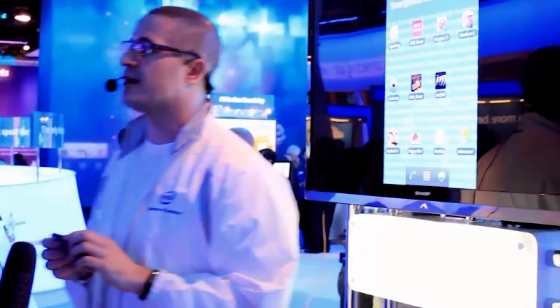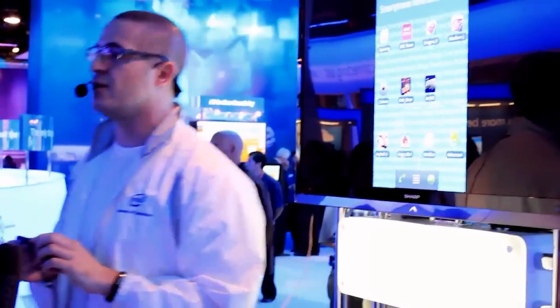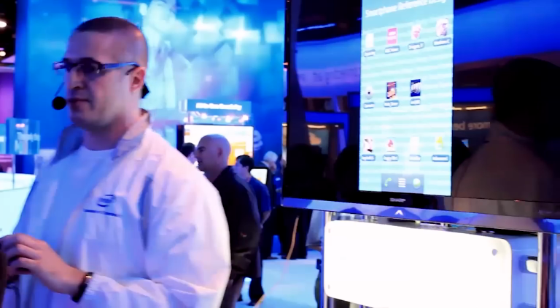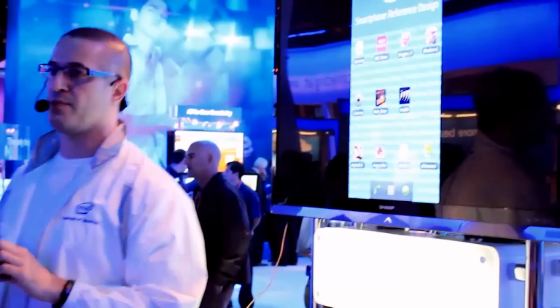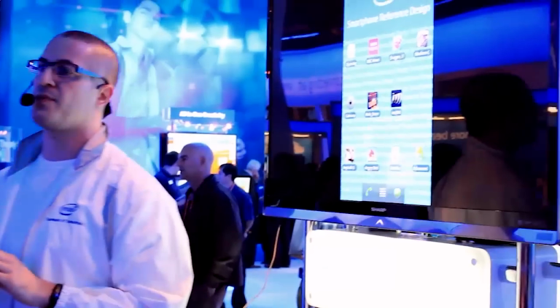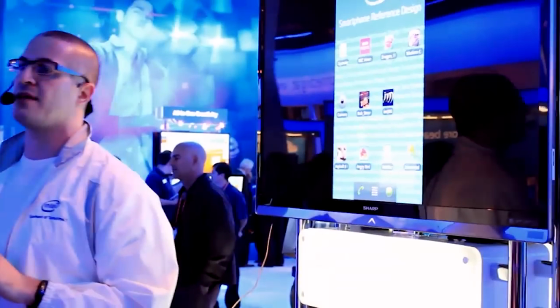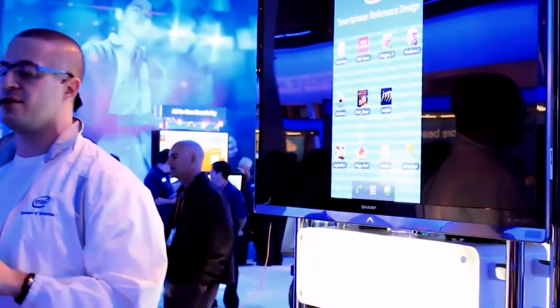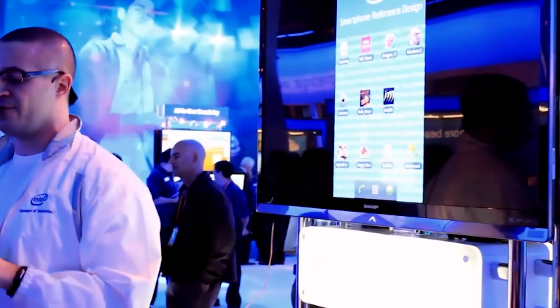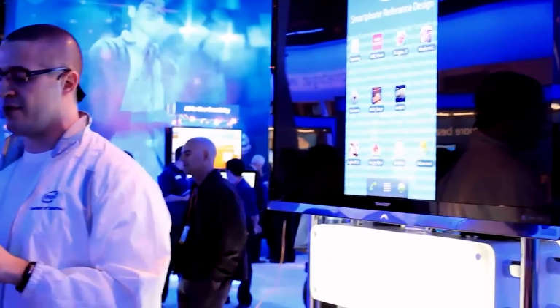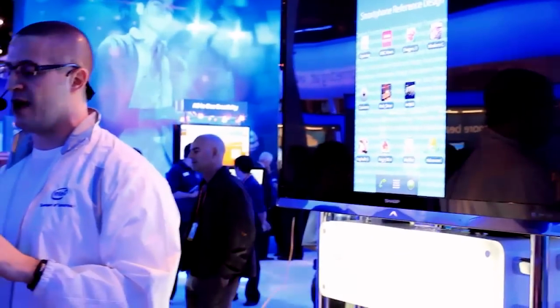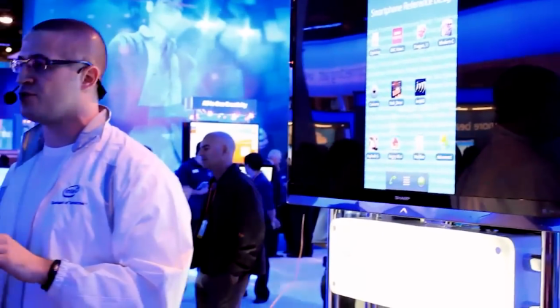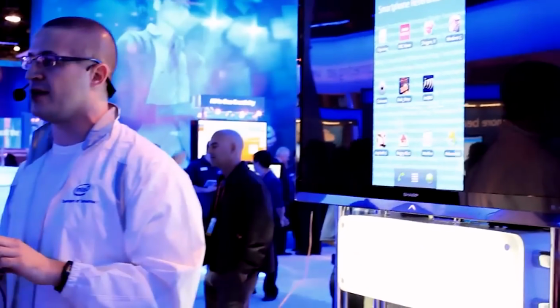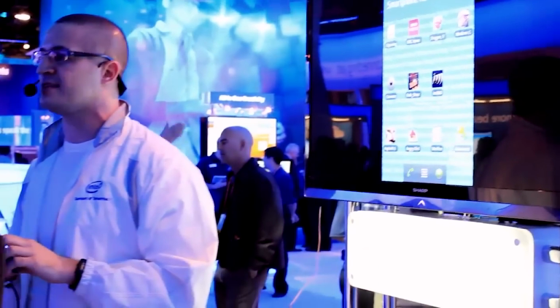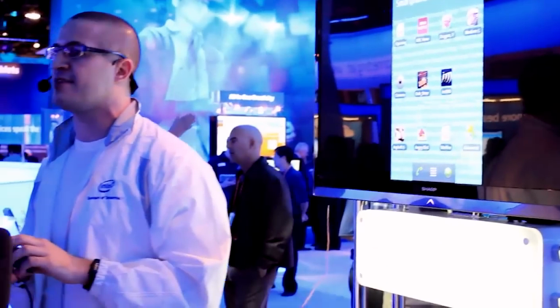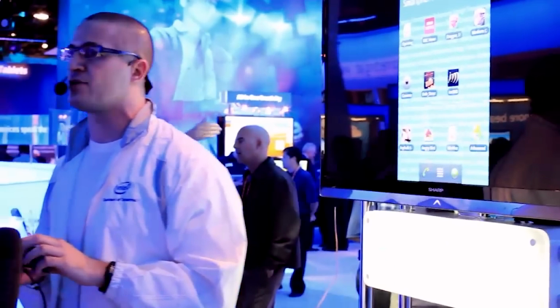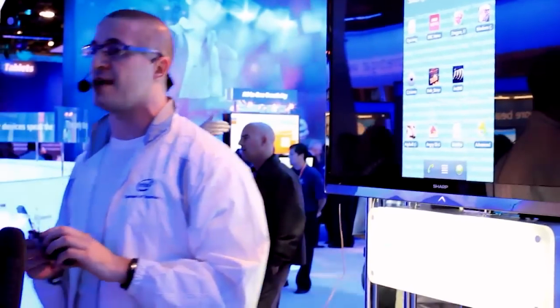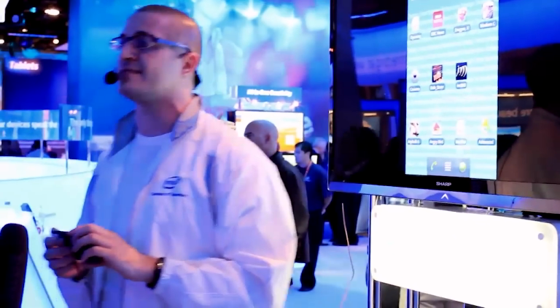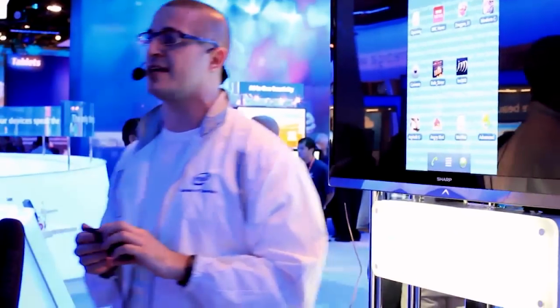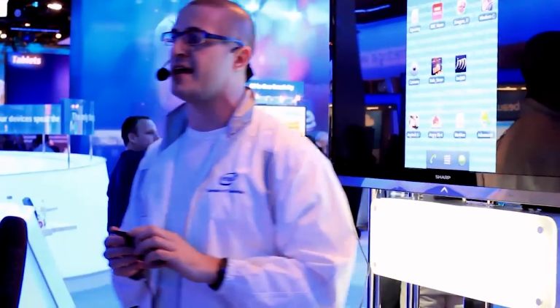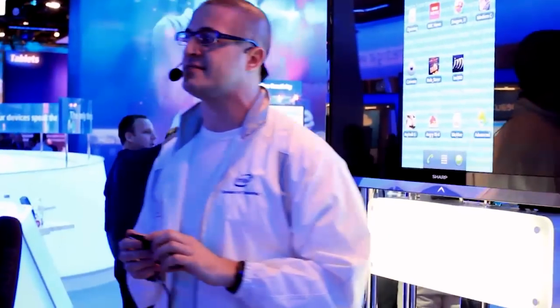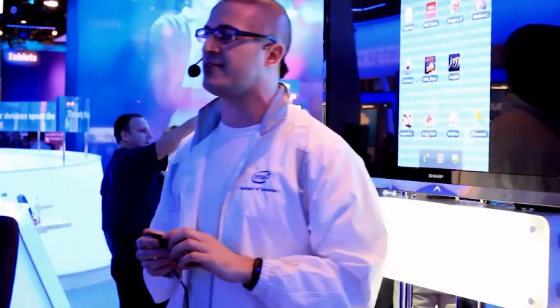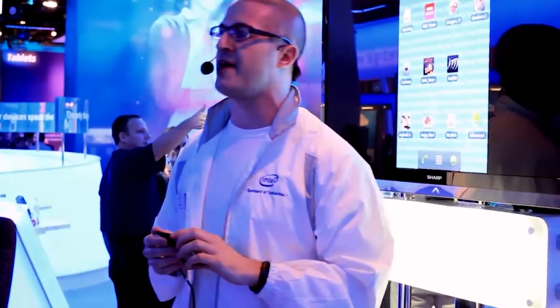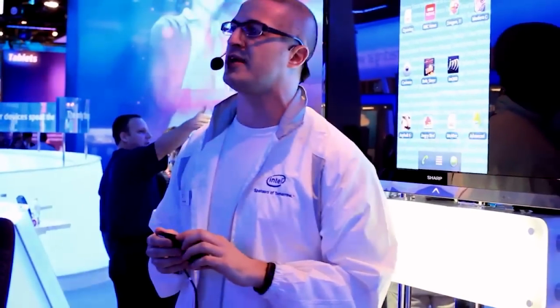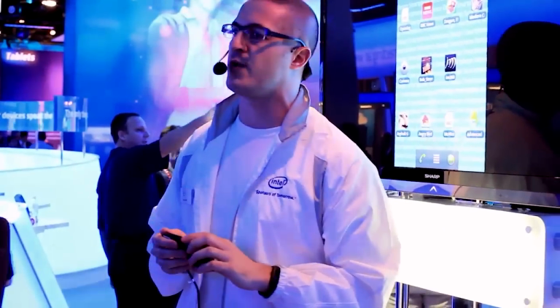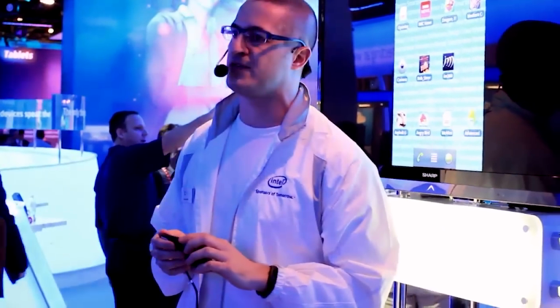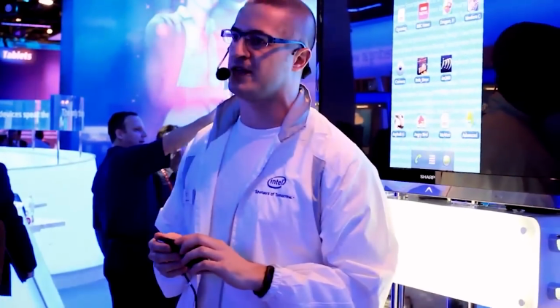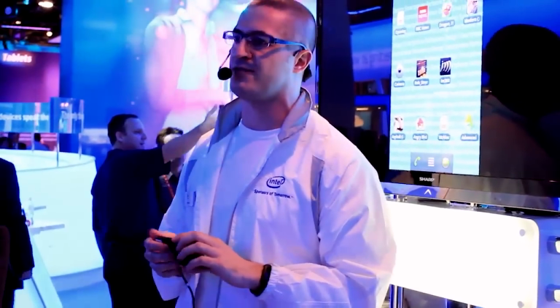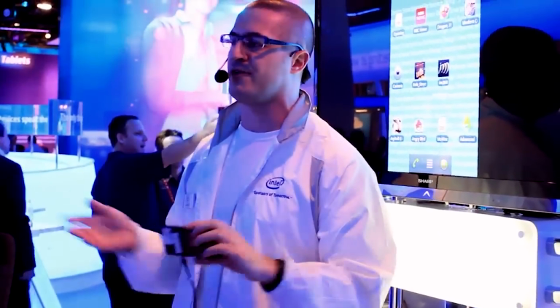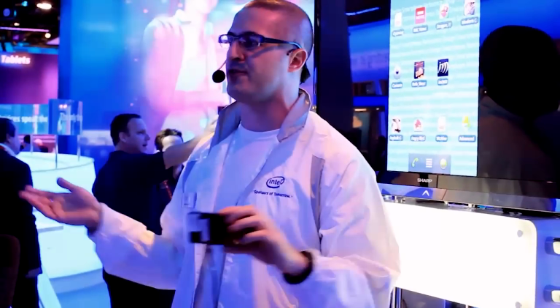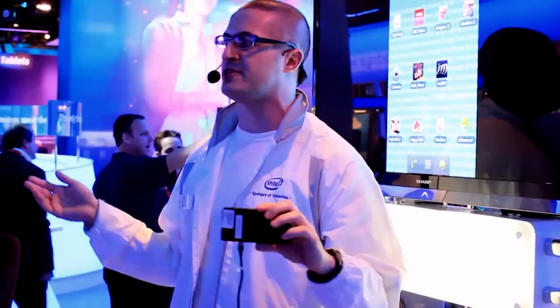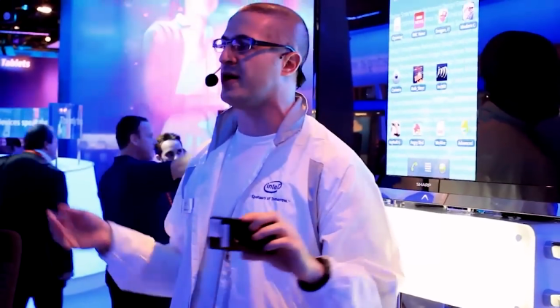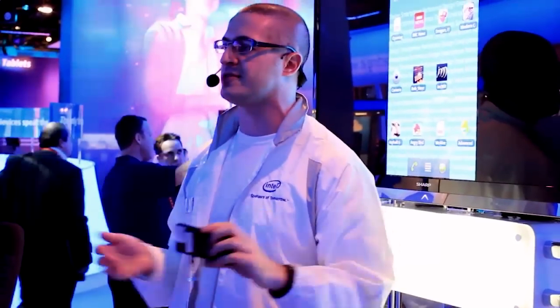So thank you for joining us. Have a great CES. And if you have any questions, feel free to ask.